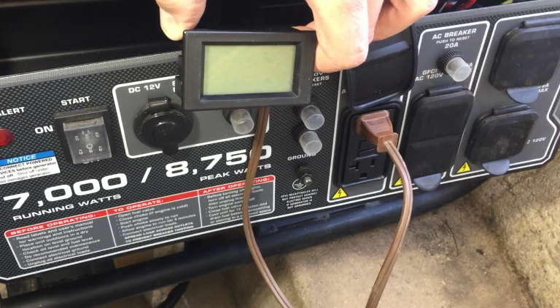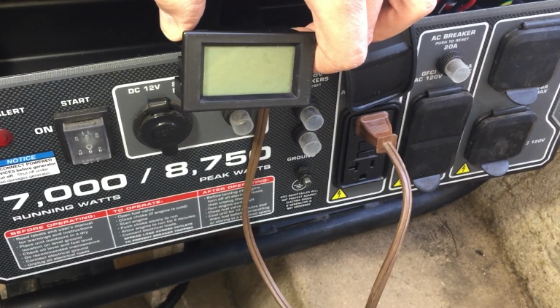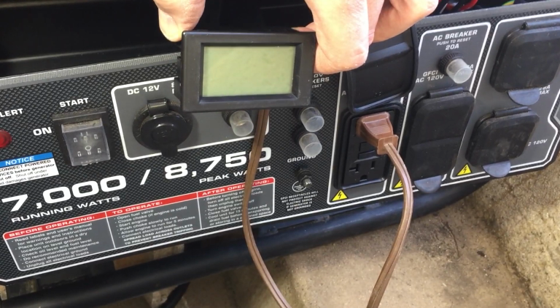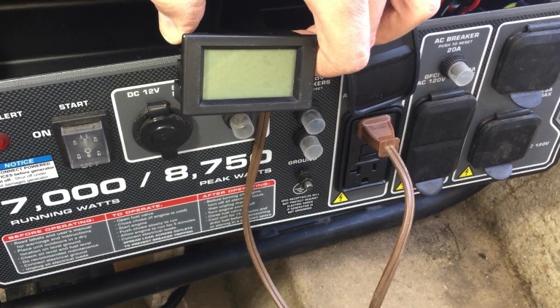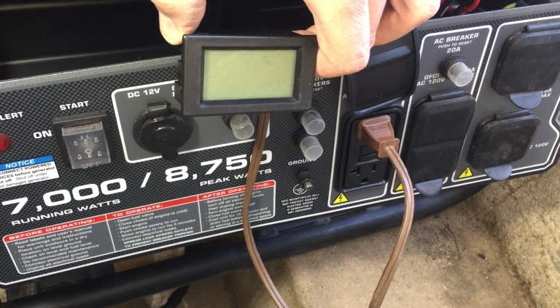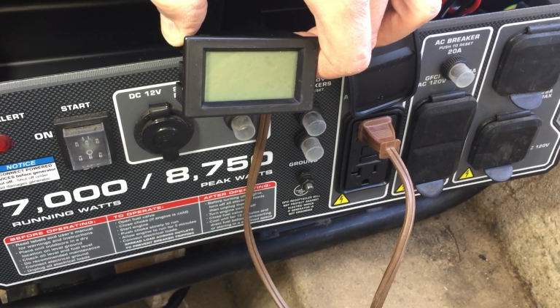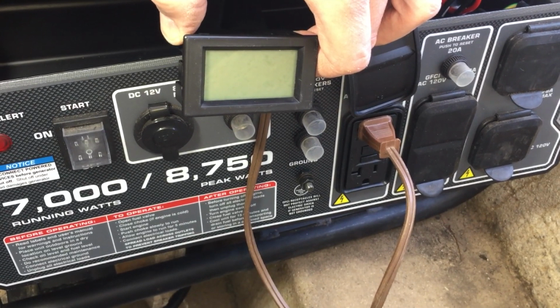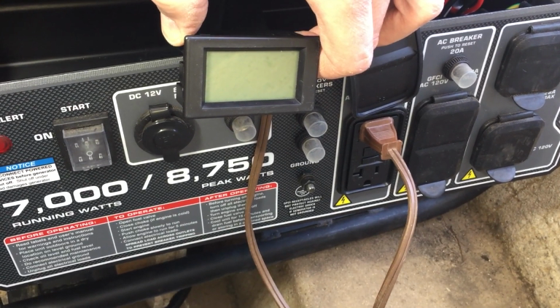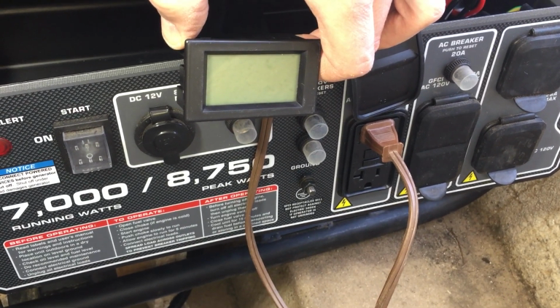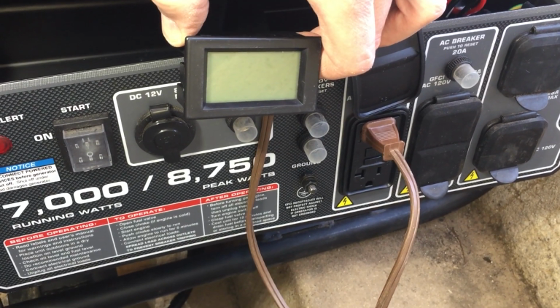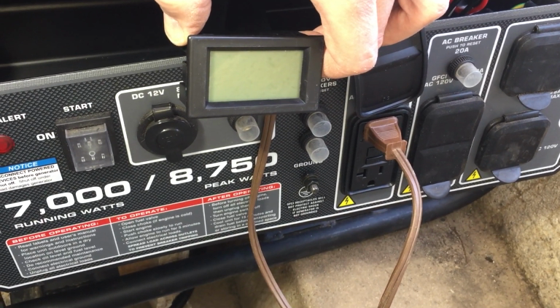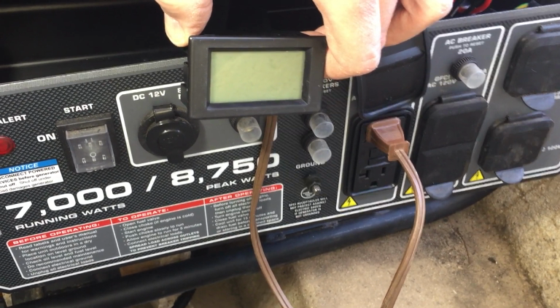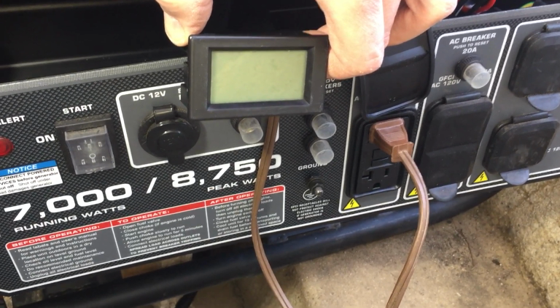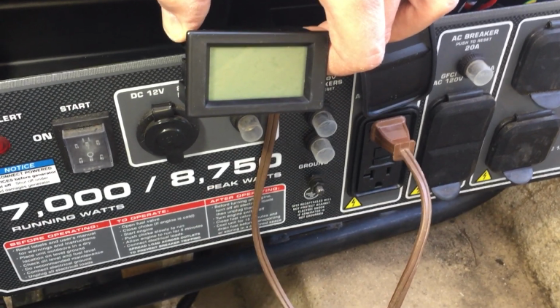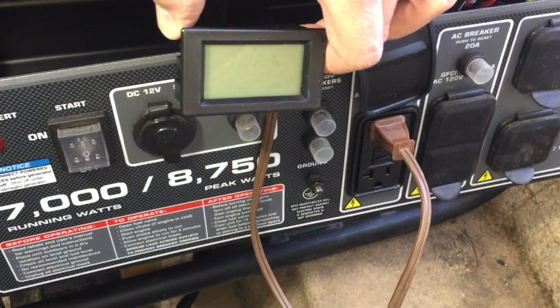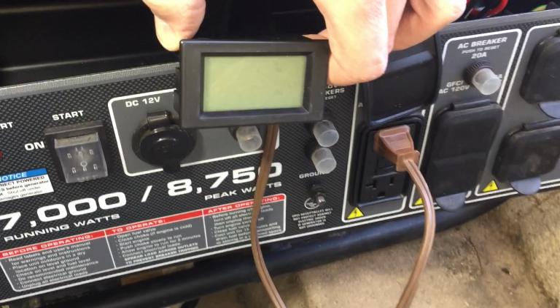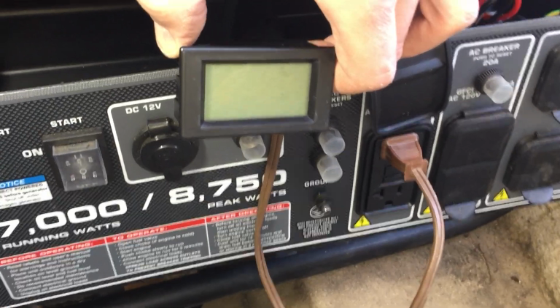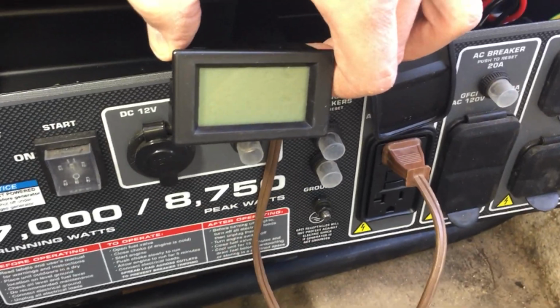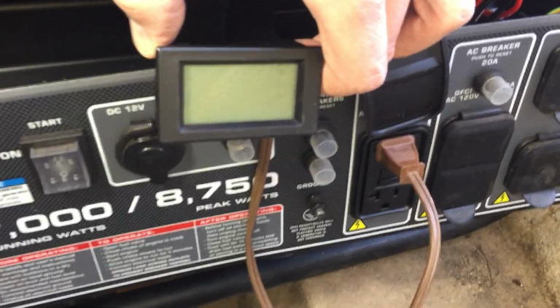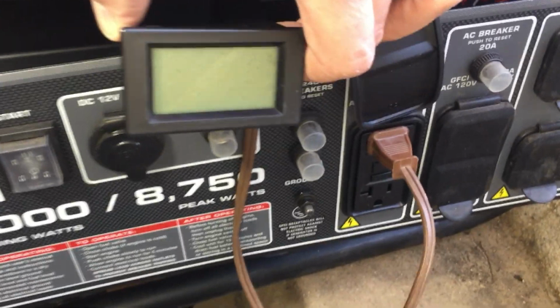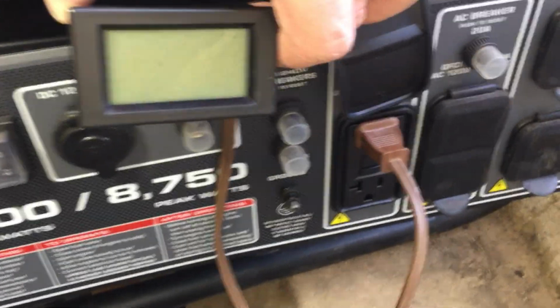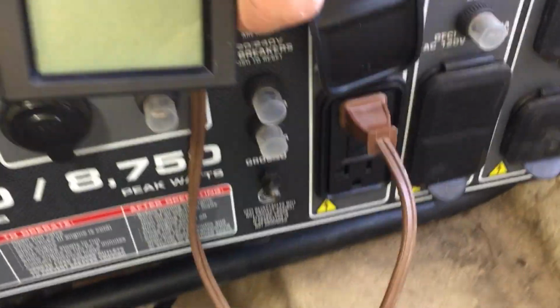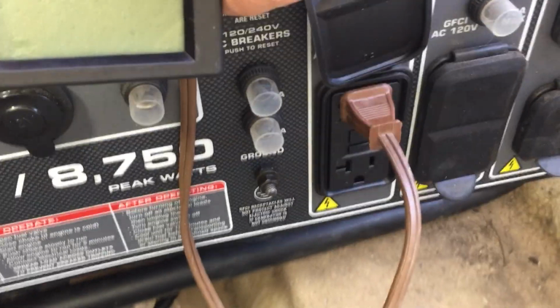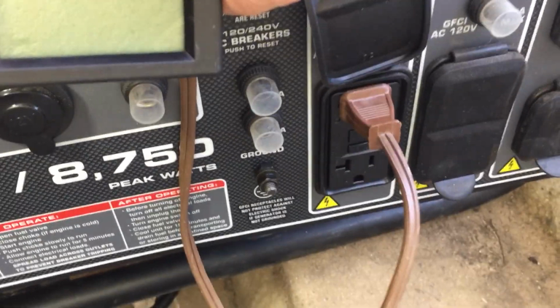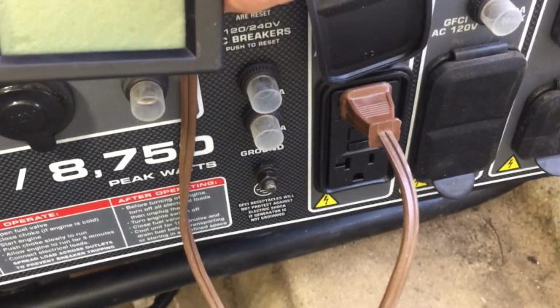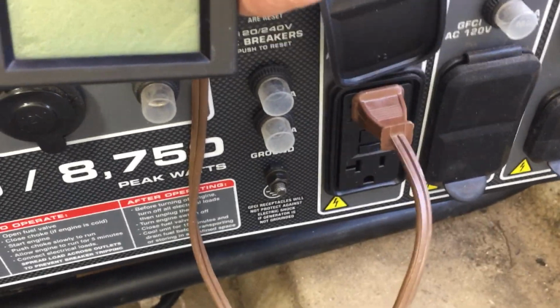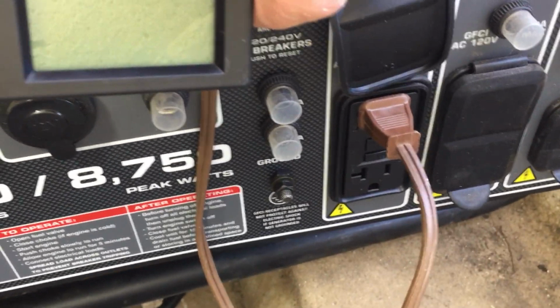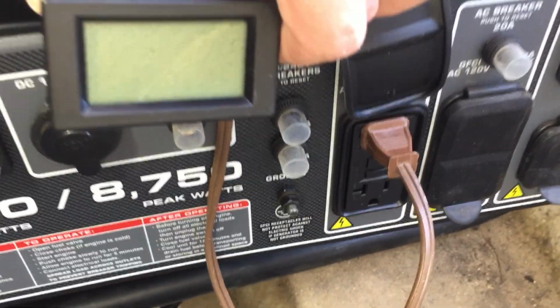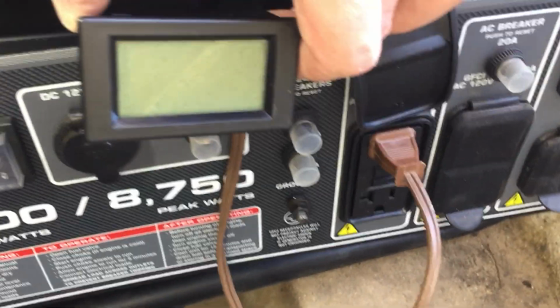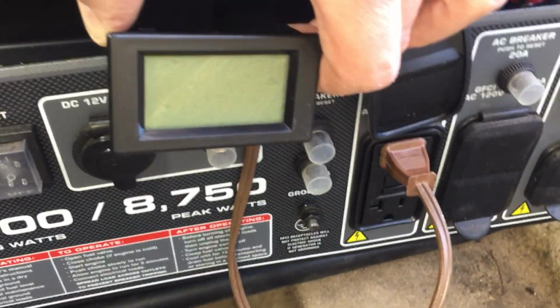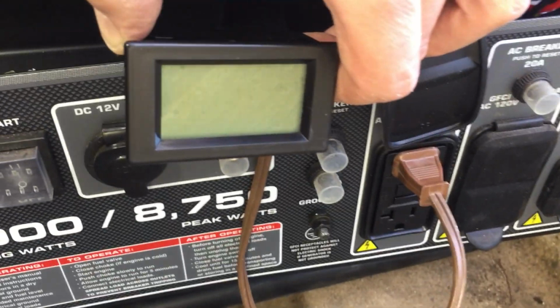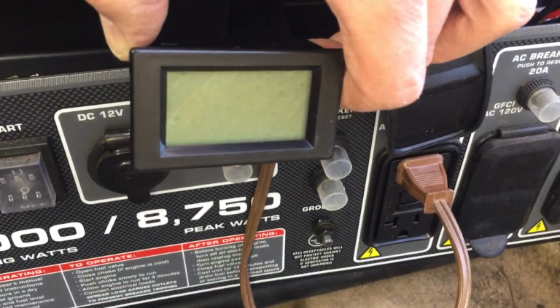If you decide it's too much work to mount it on the panel, you could just leave it on the cheater cord and plug it in there, but we'll press on.